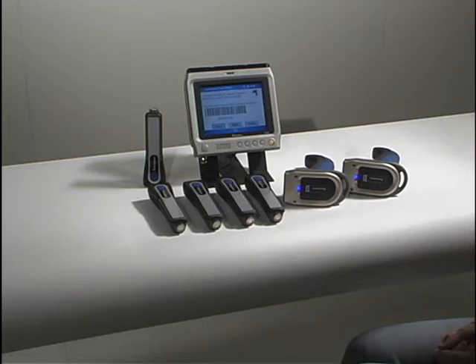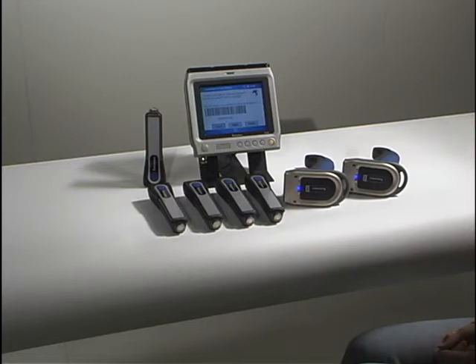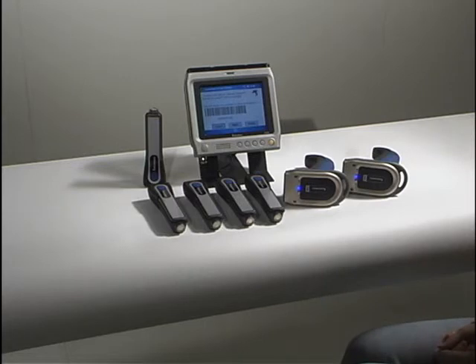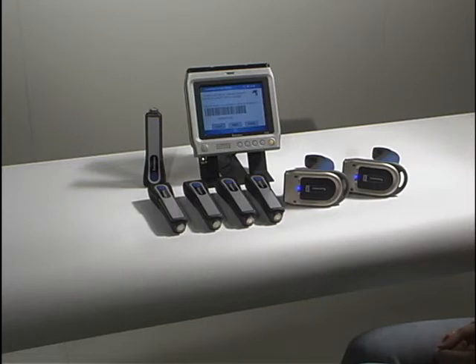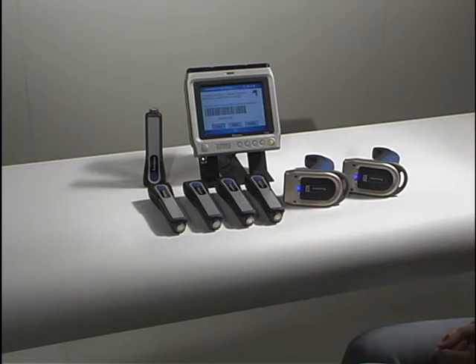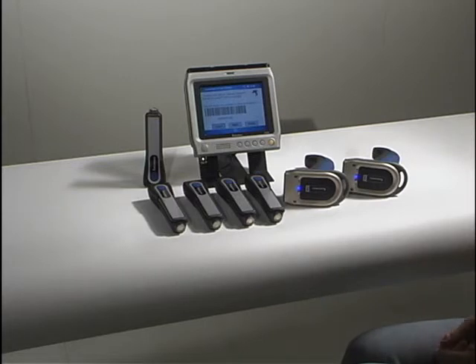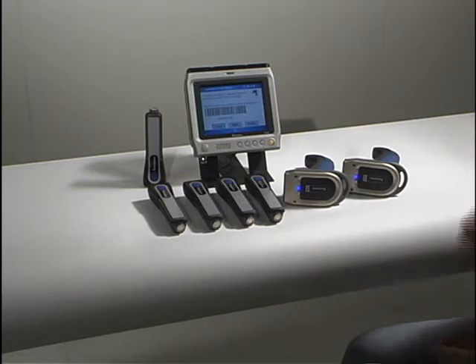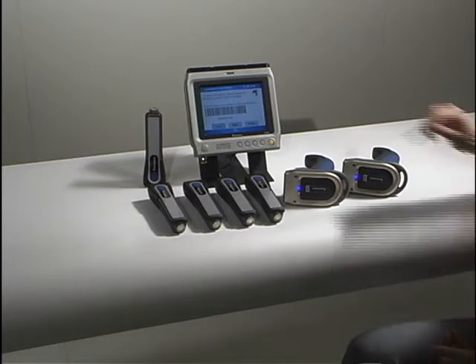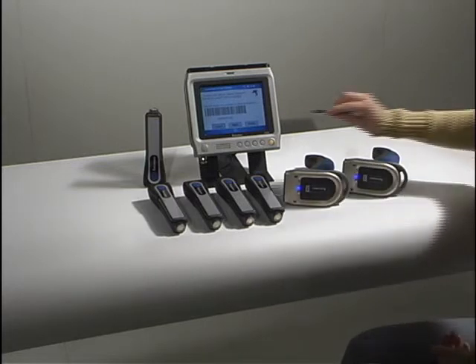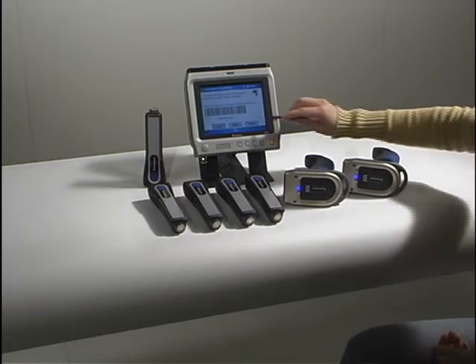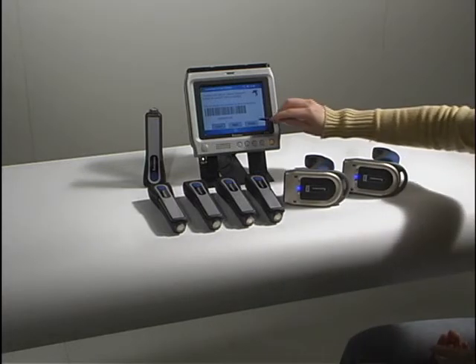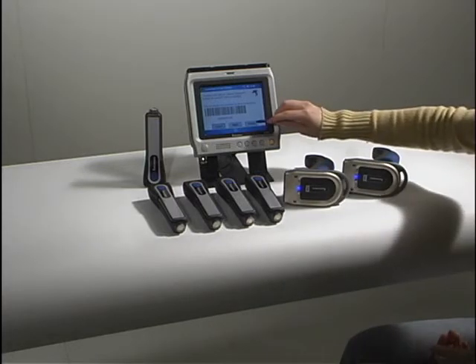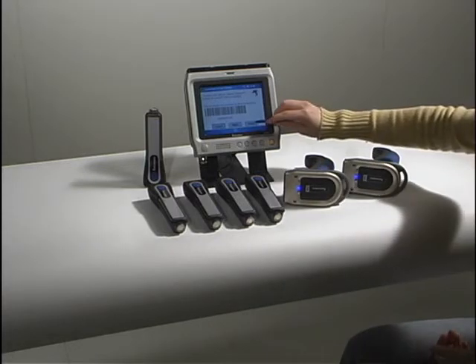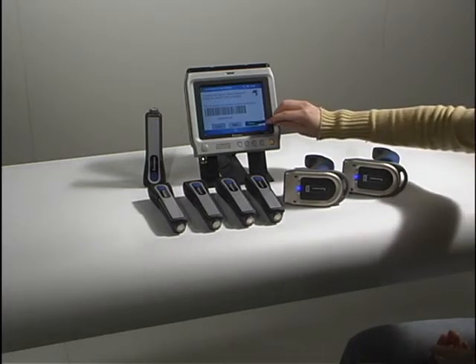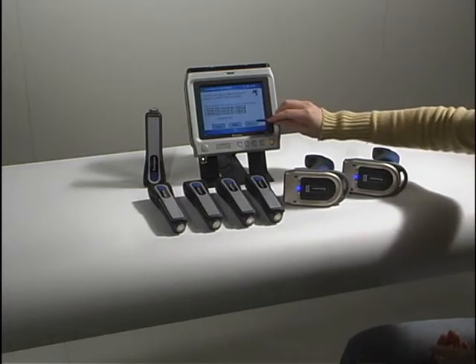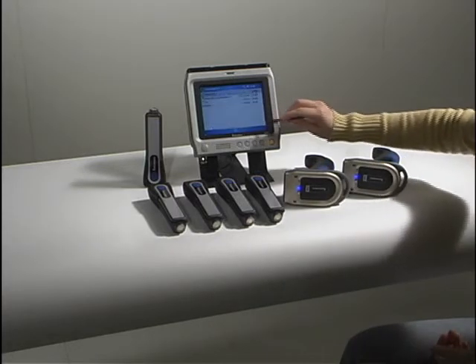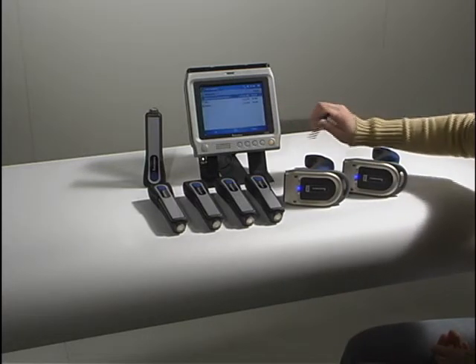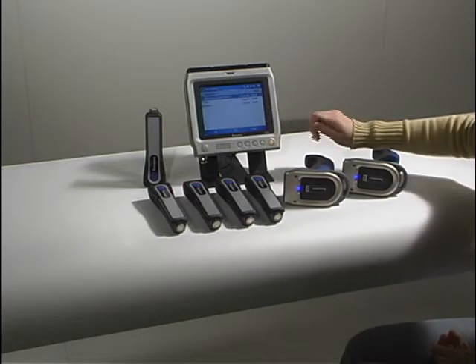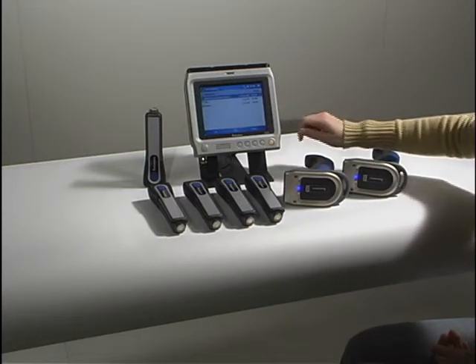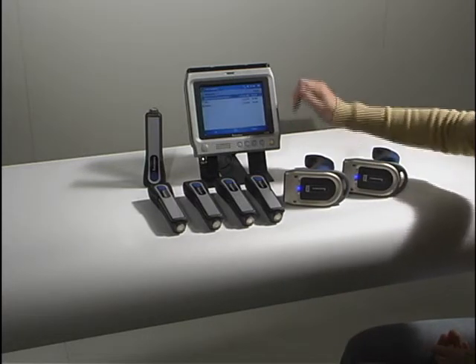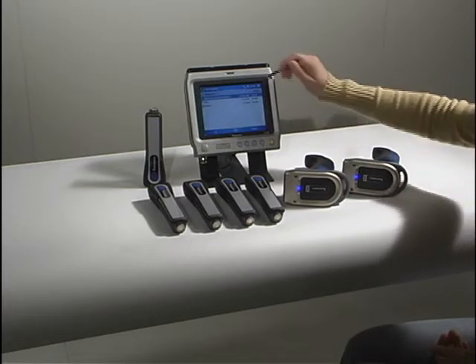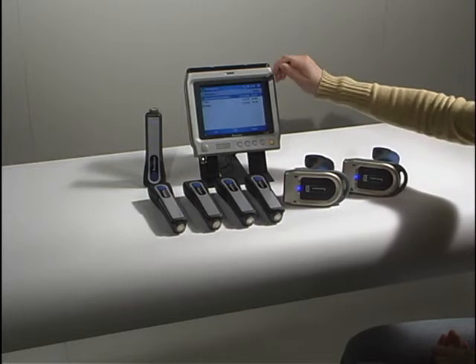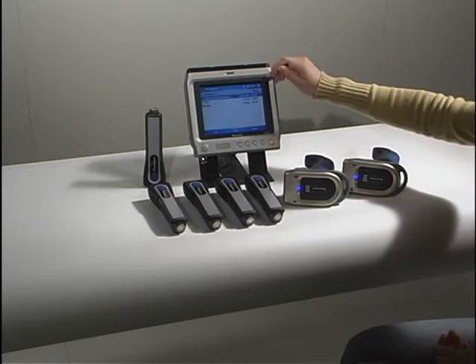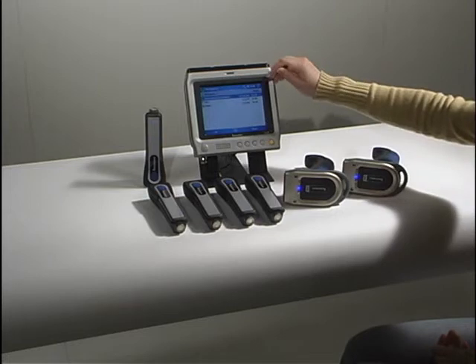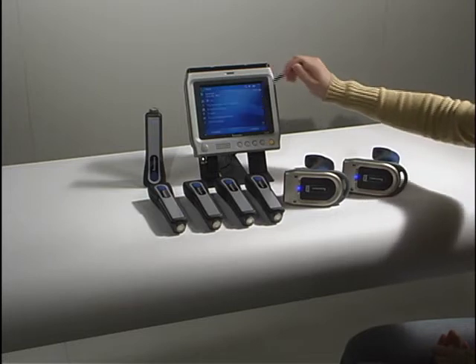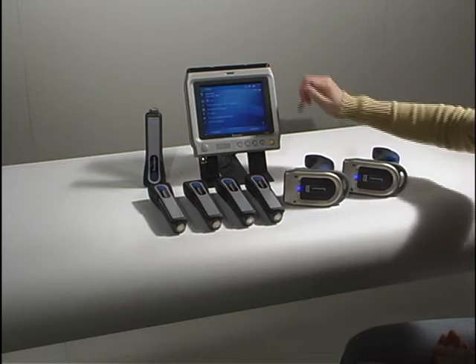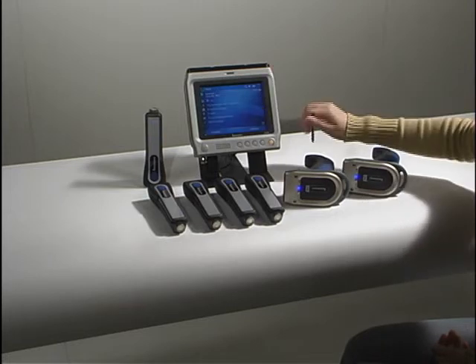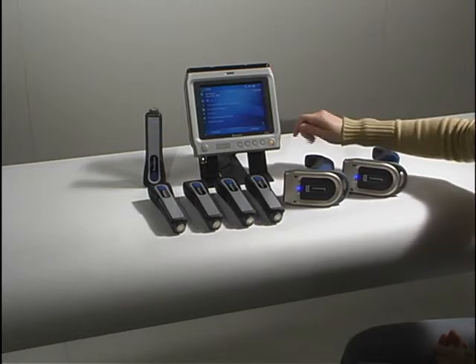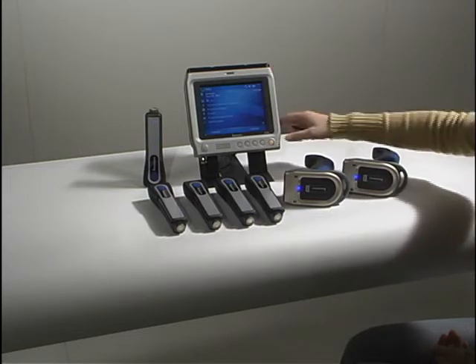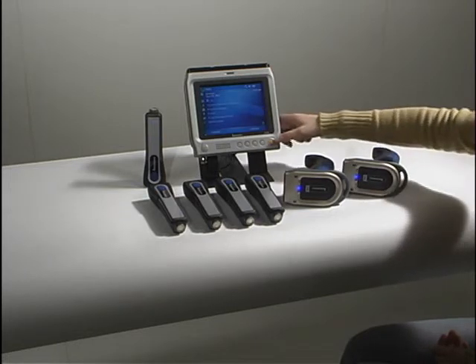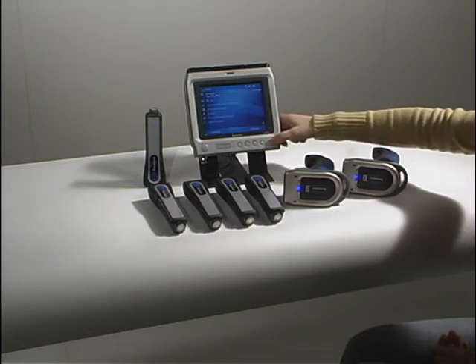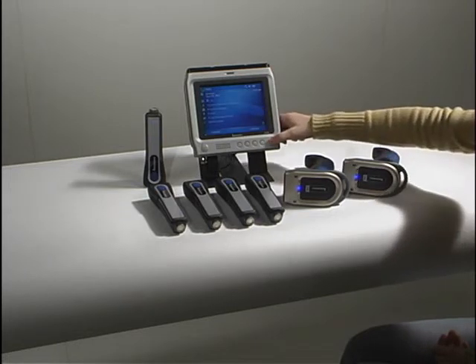All 7 scanners now show a constant blue Ready Light, which indicates that a connection has been established.